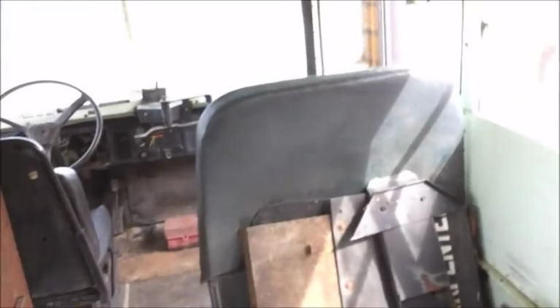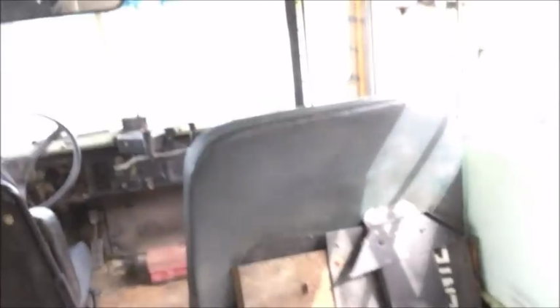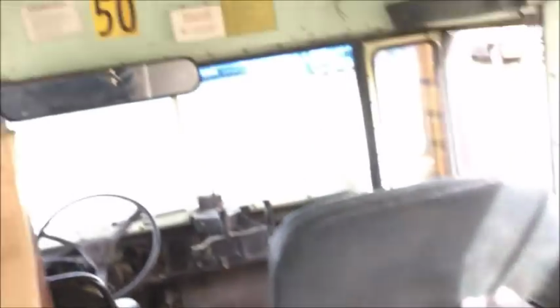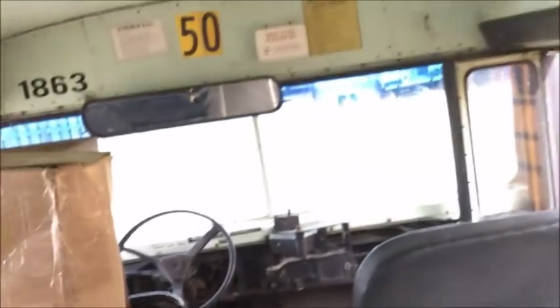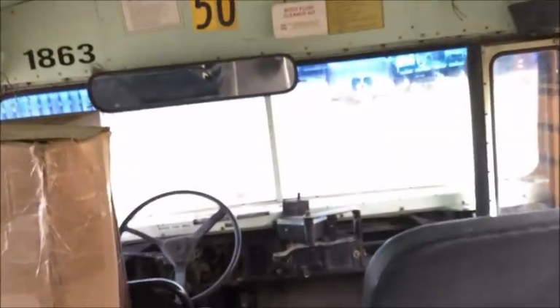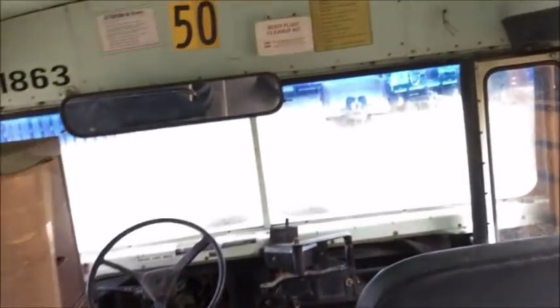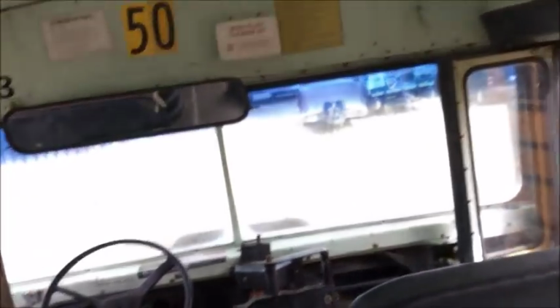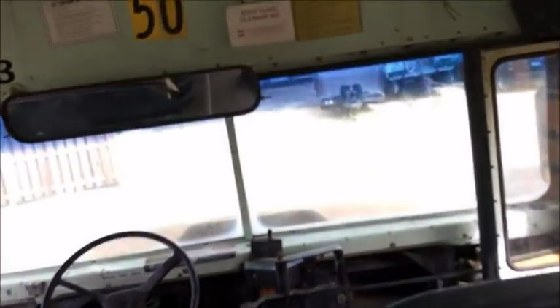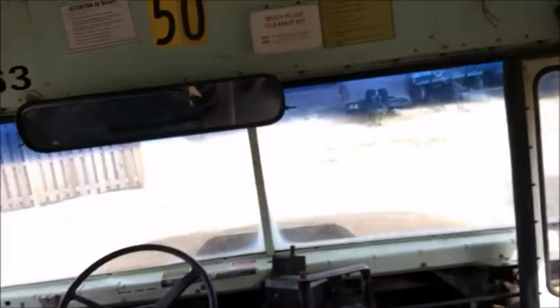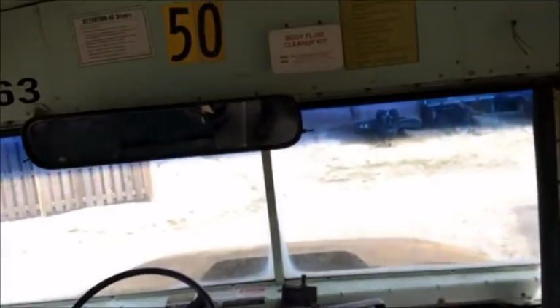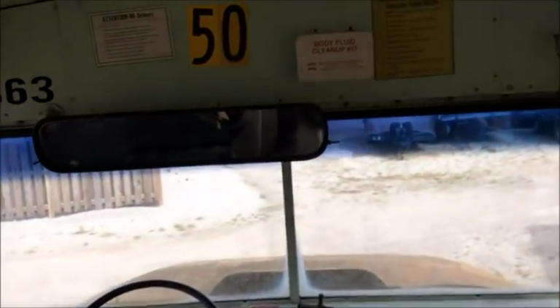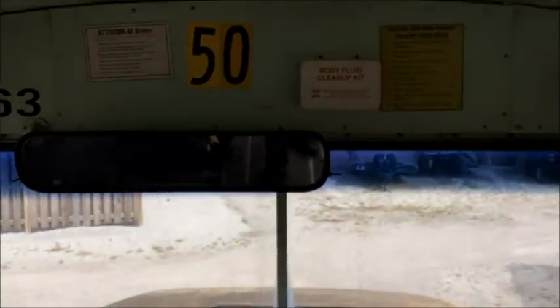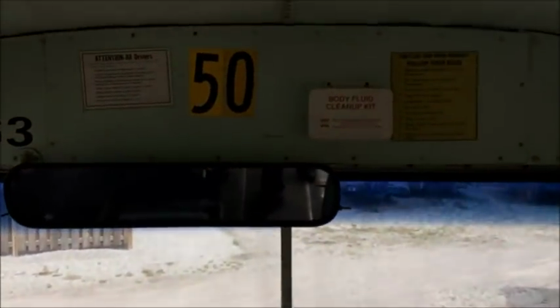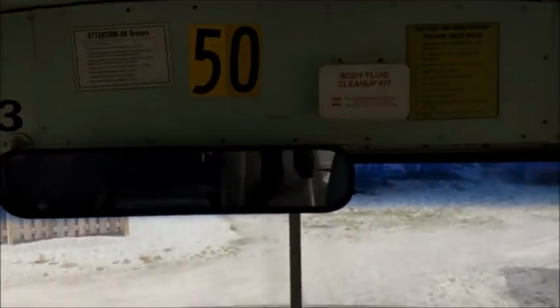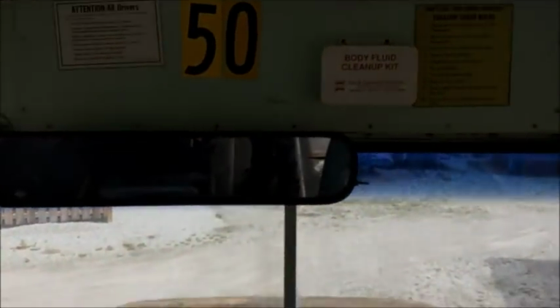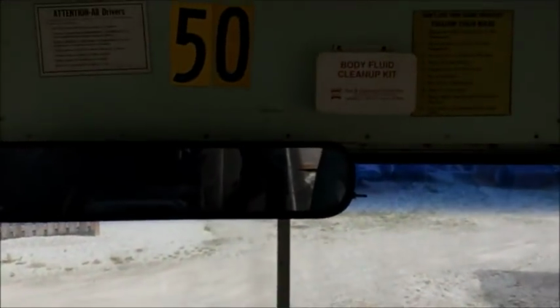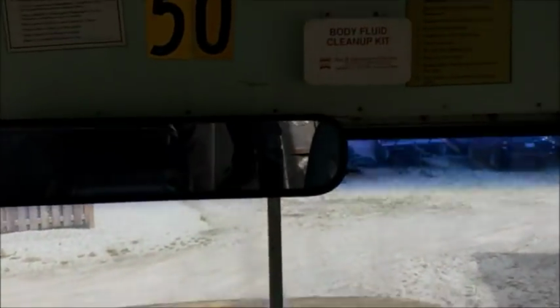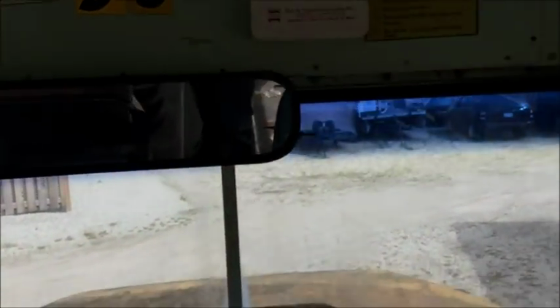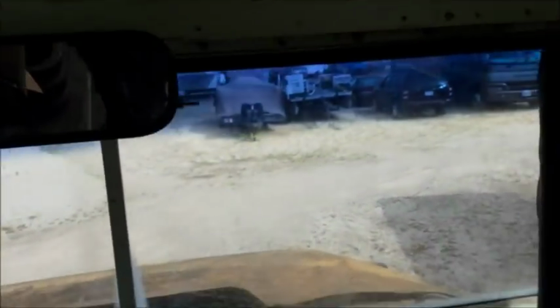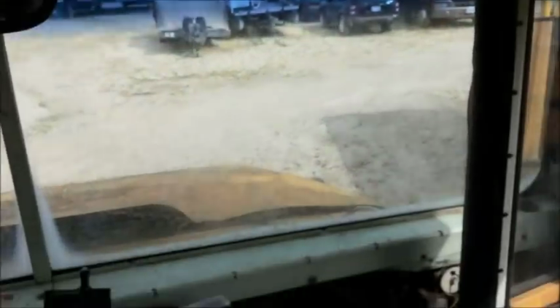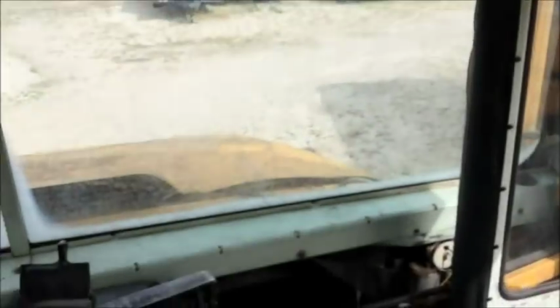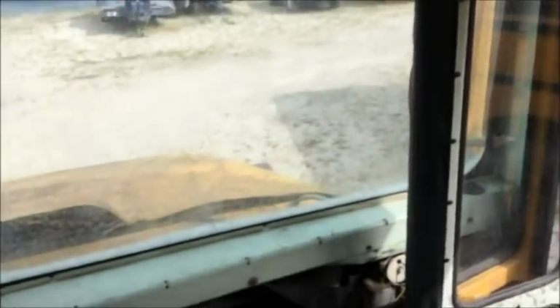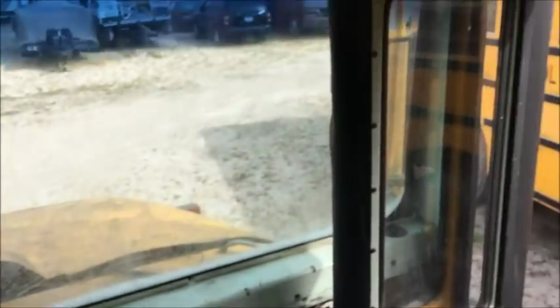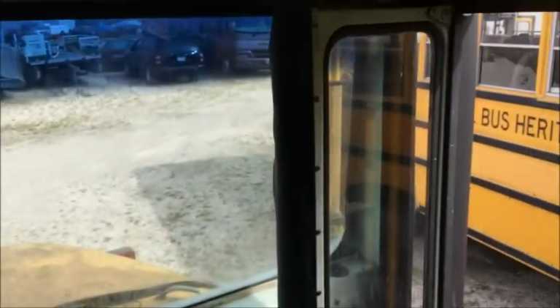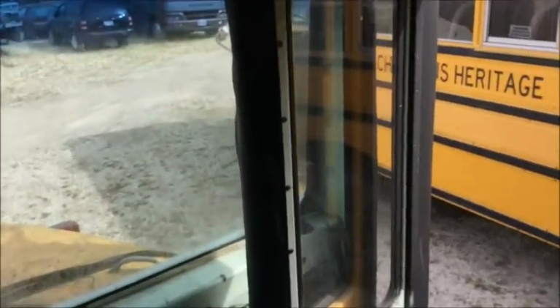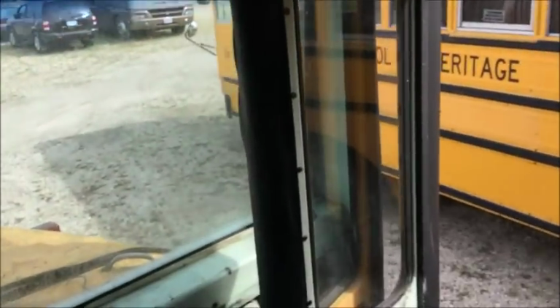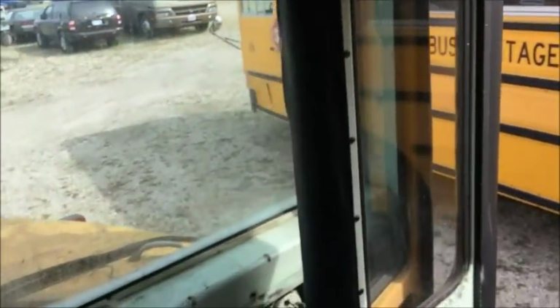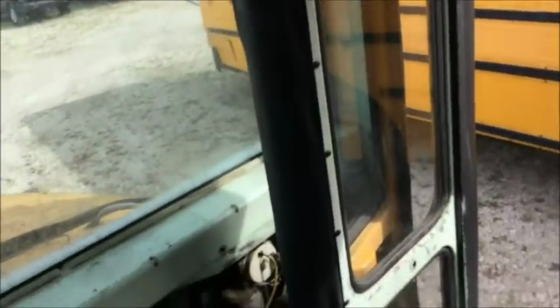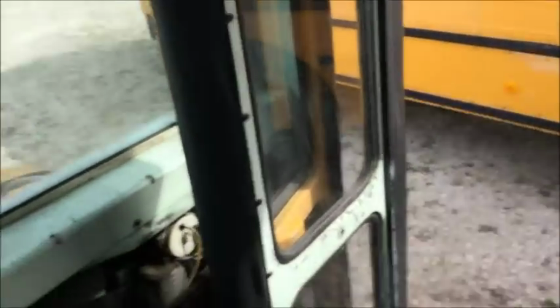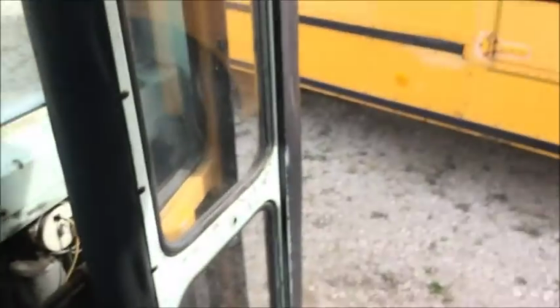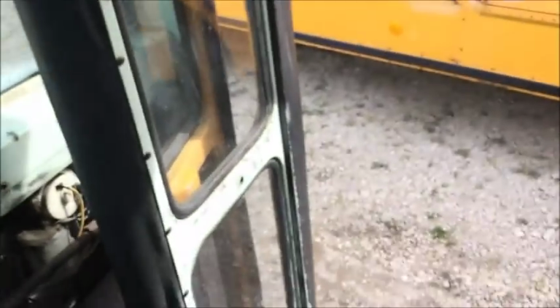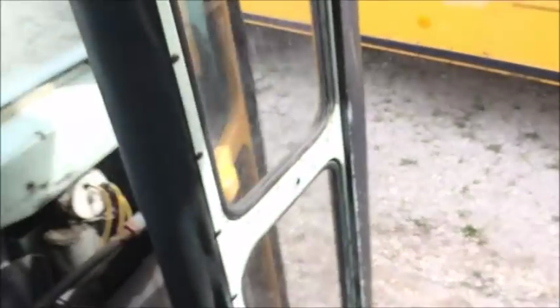We got old 77's rear bumper, which is off of an Amtran. I will include a photo.